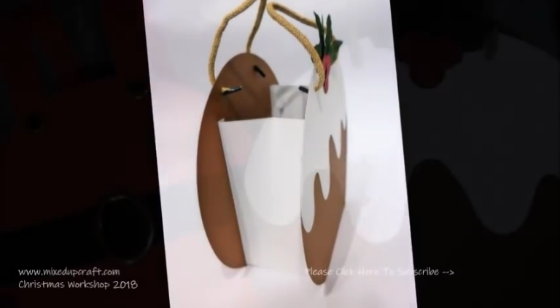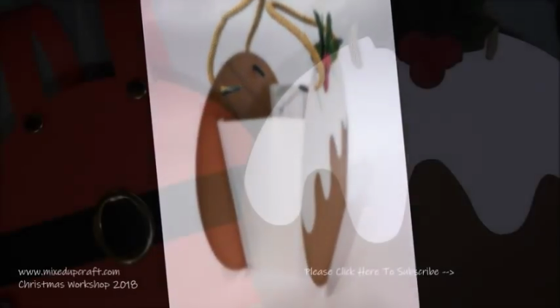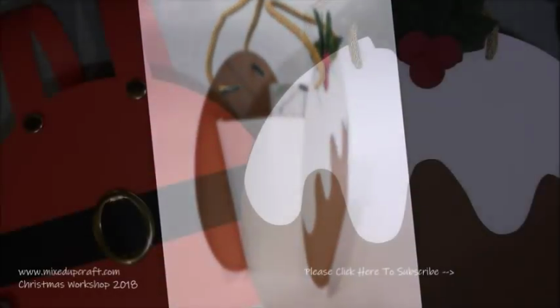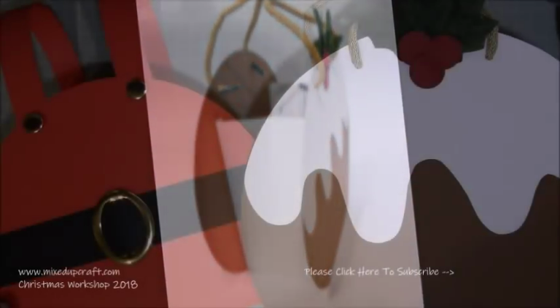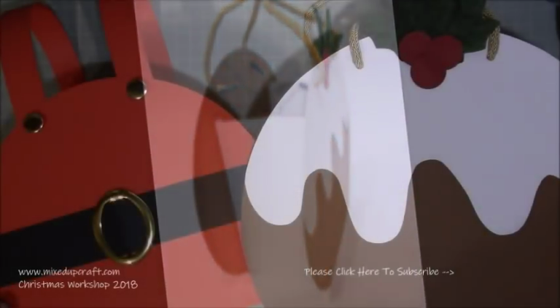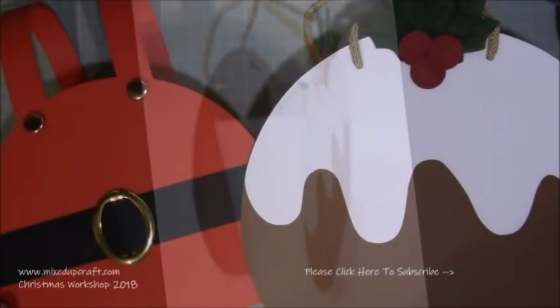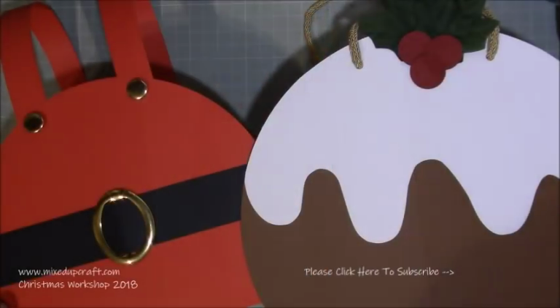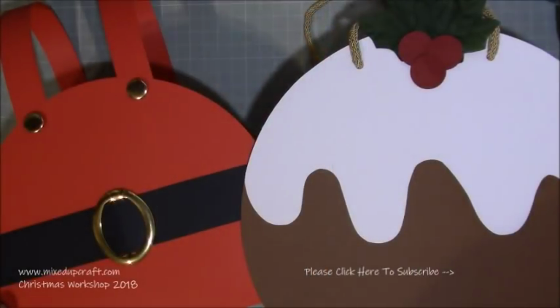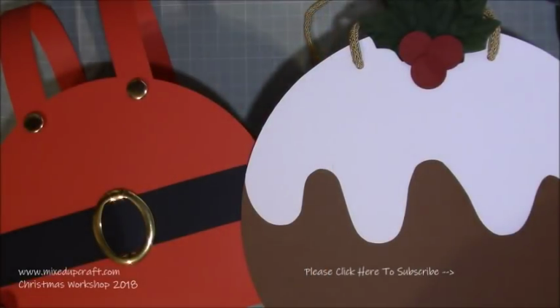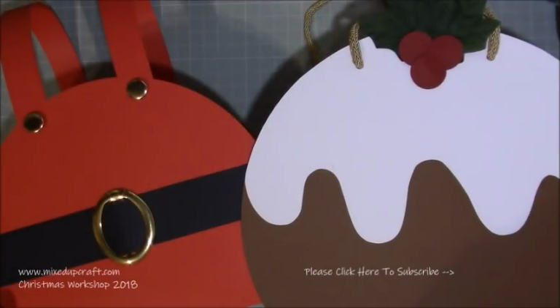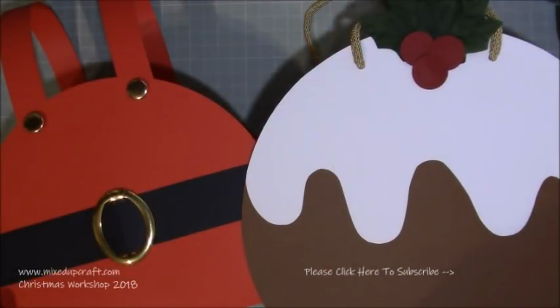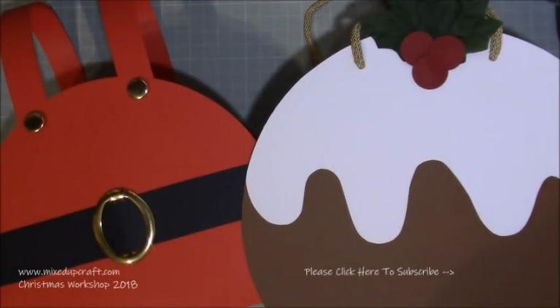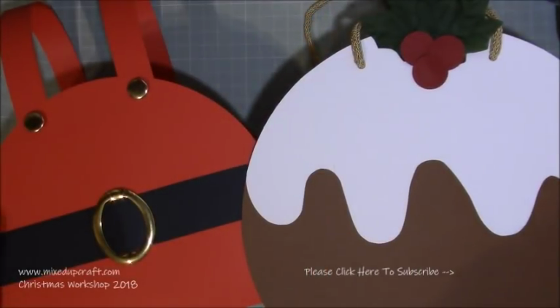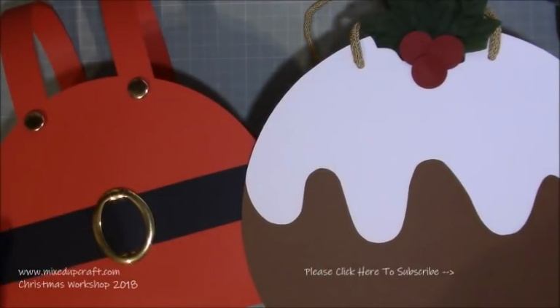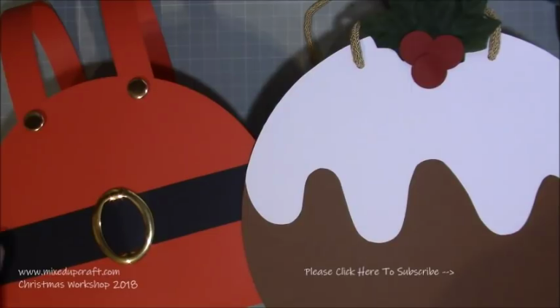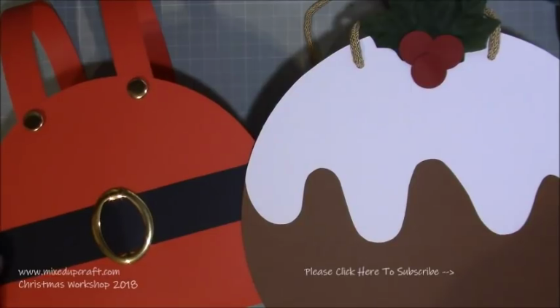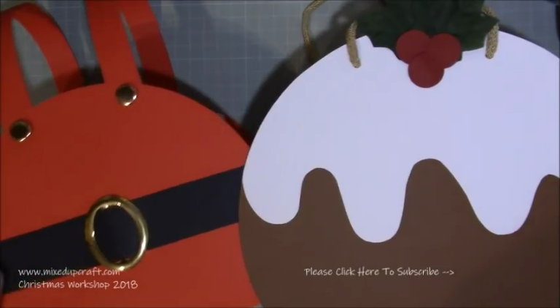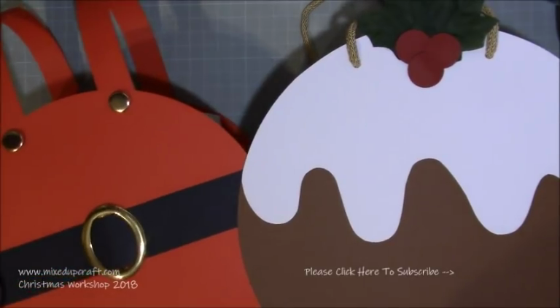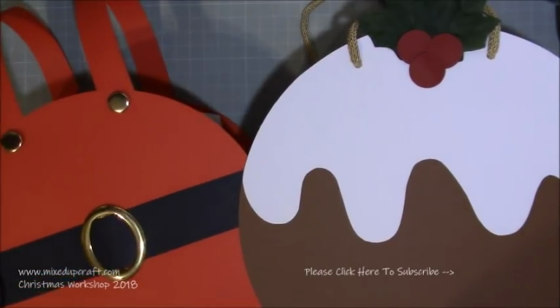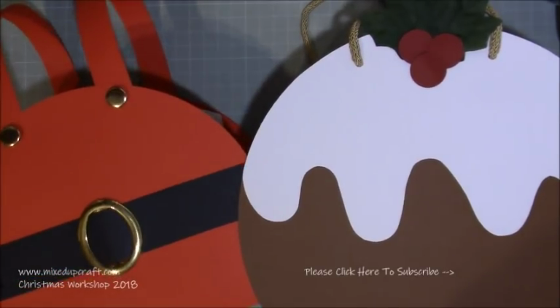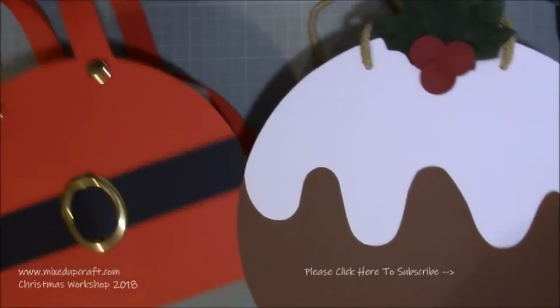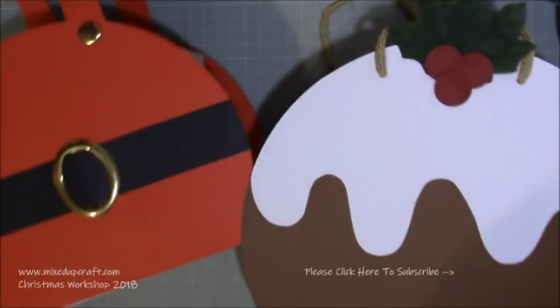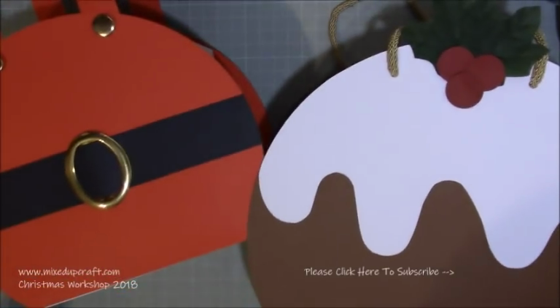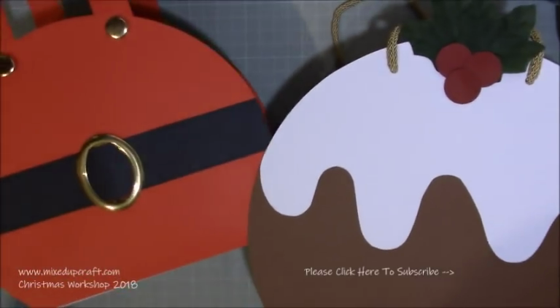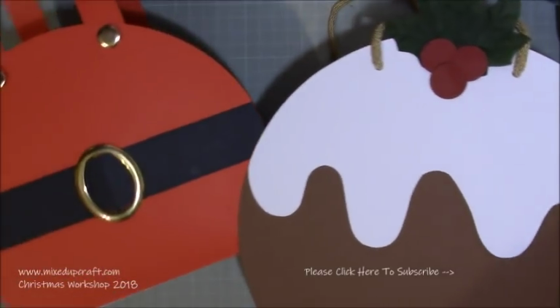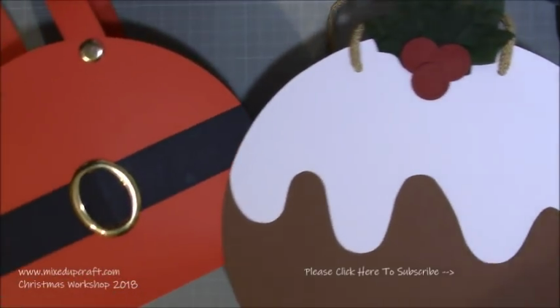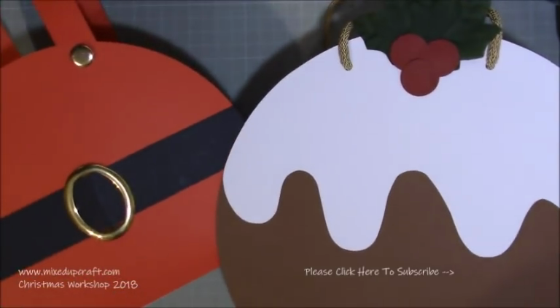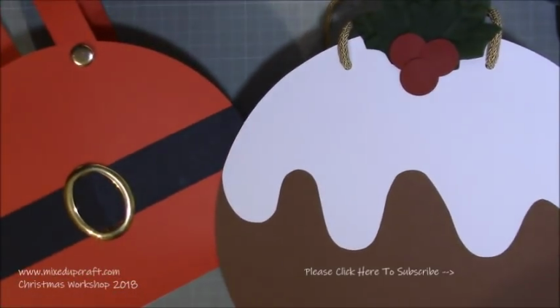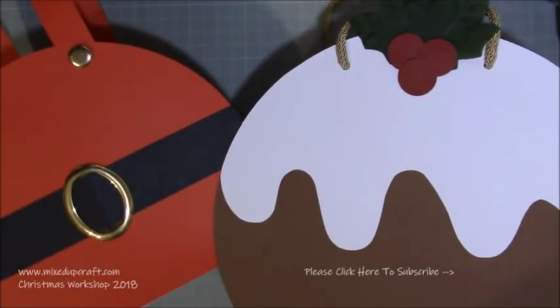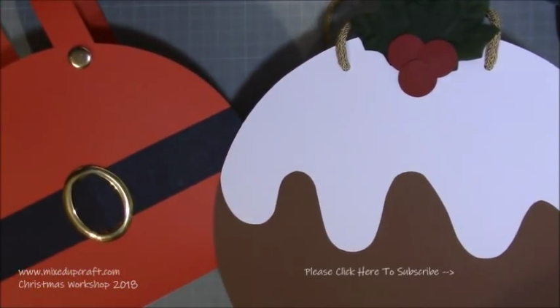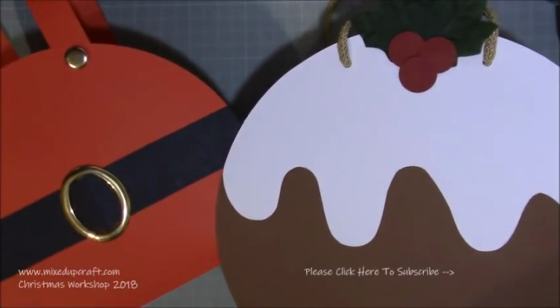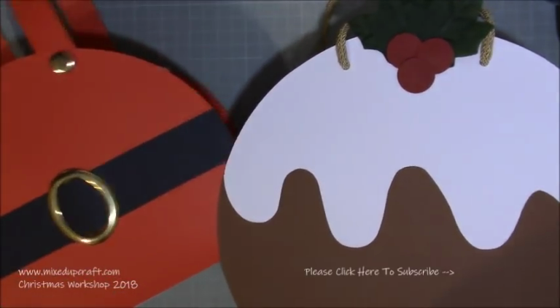Hi everybody, it's Sam at Mixed Up Craft. Thank you for watching my tutorial today. I'm going to be showing you how to make these really fun and quirky Christmas gift bags.